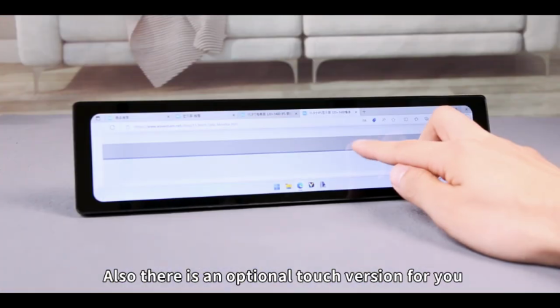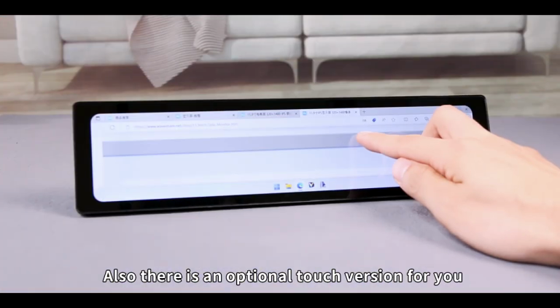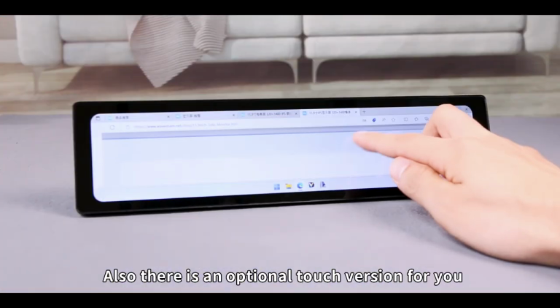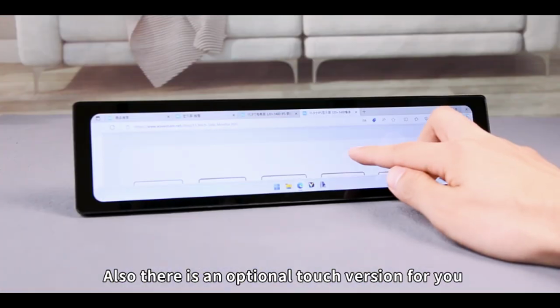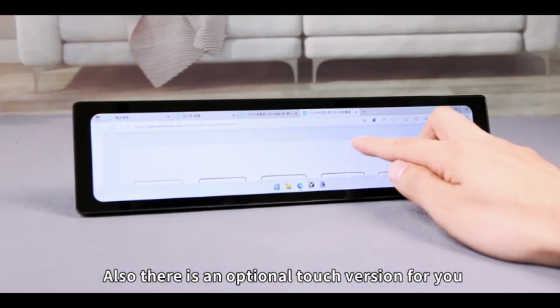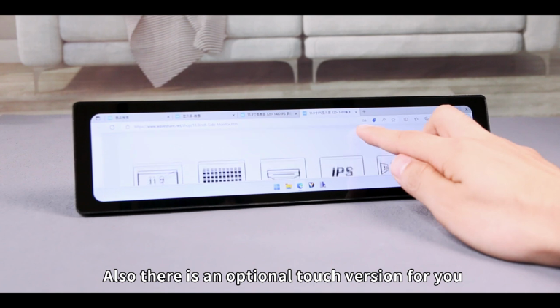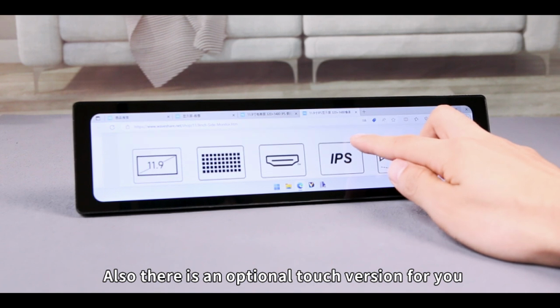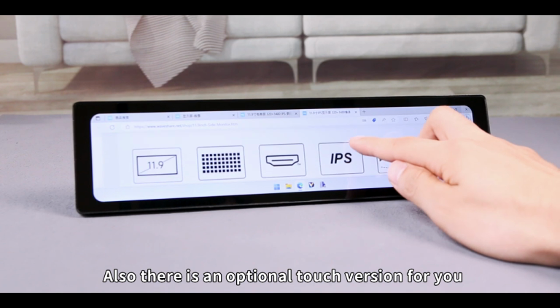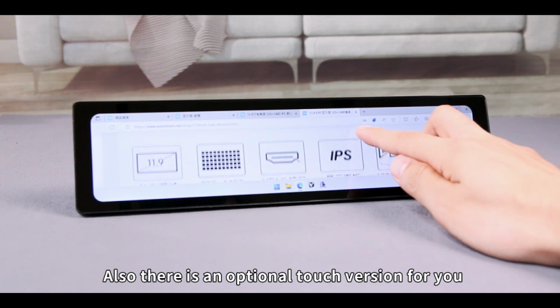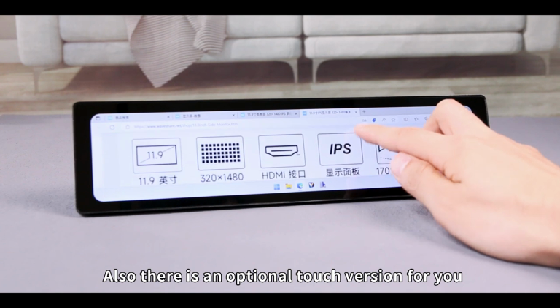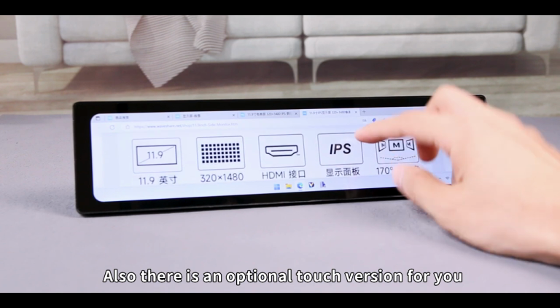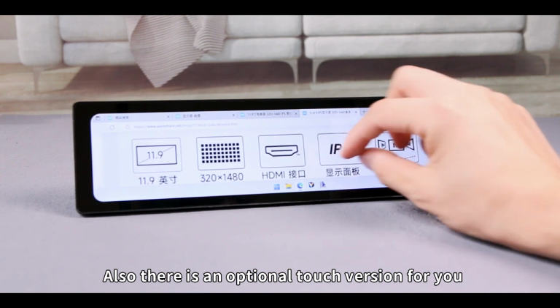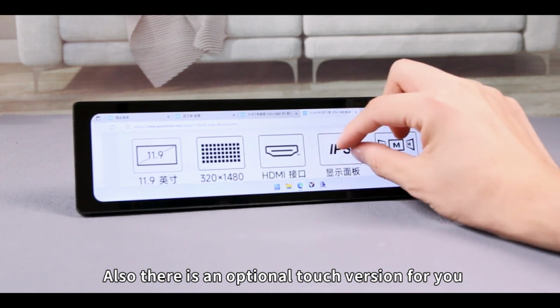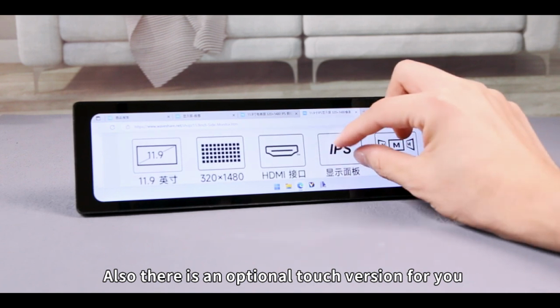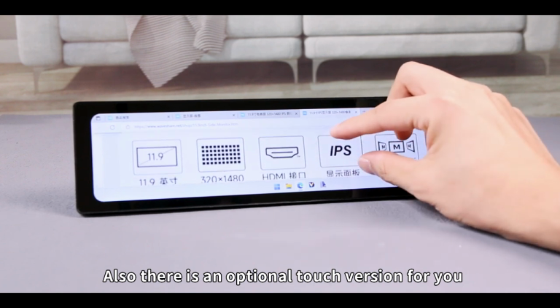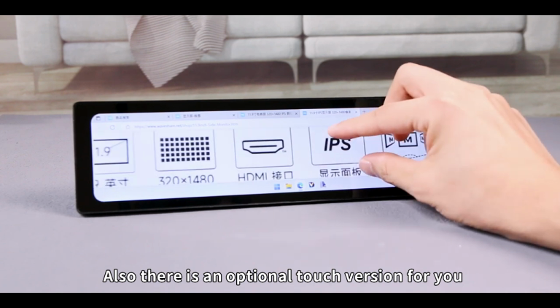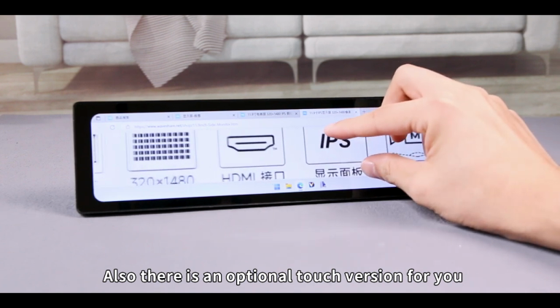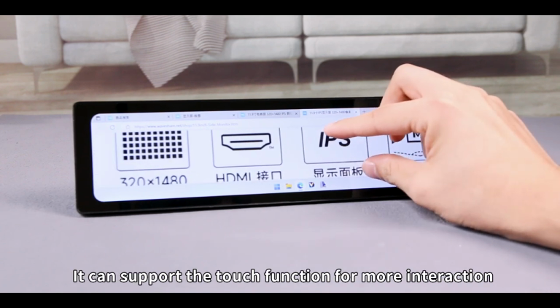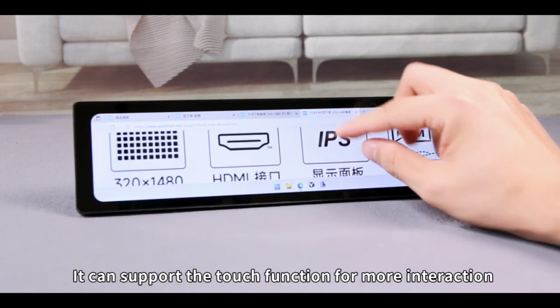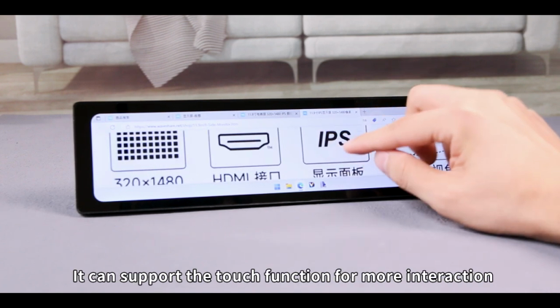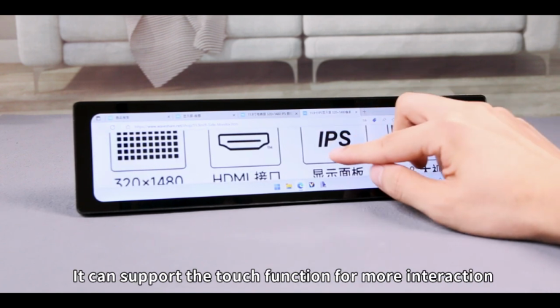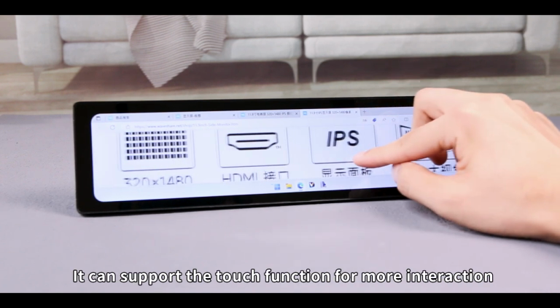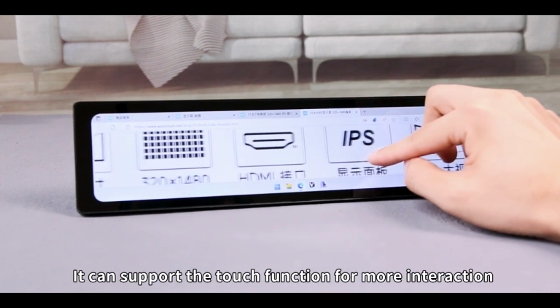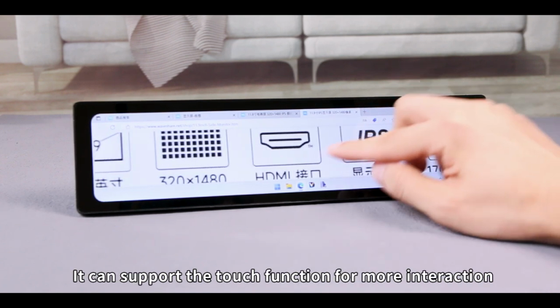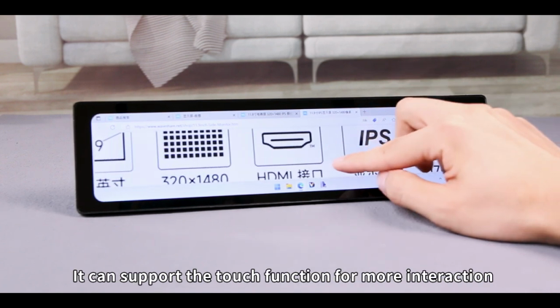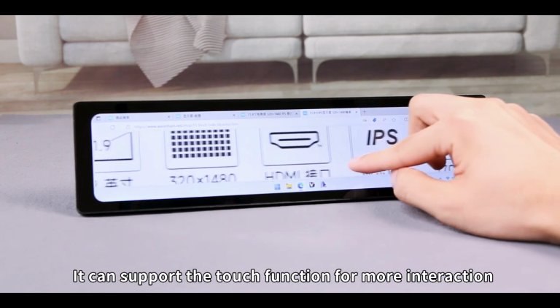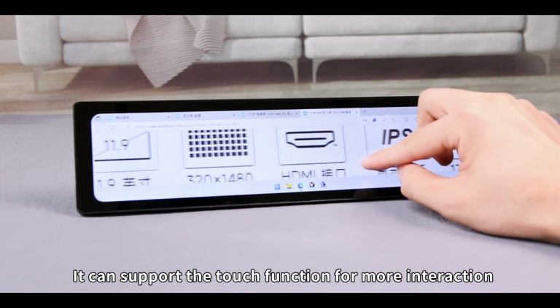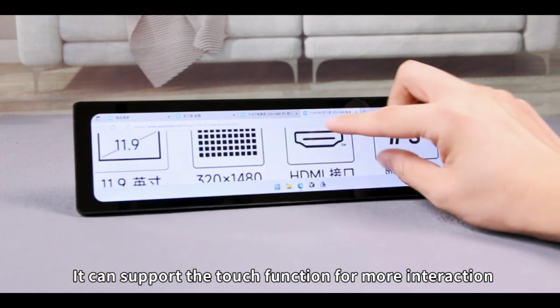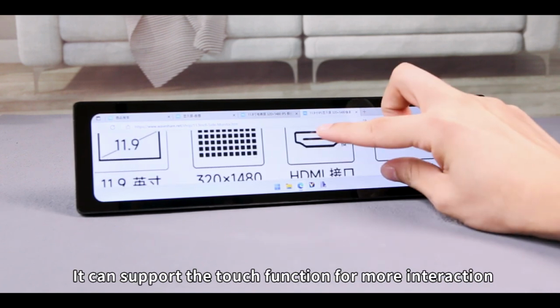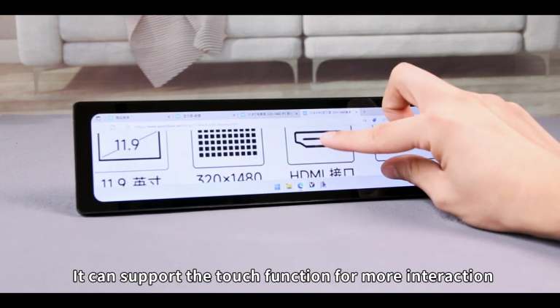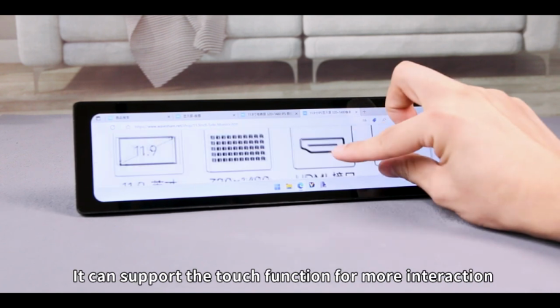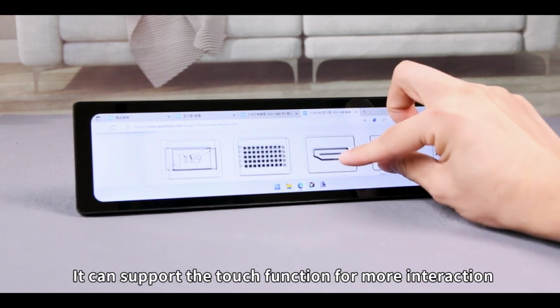Also, there is an optional touch version for you. It can support the touch function for more interaction.